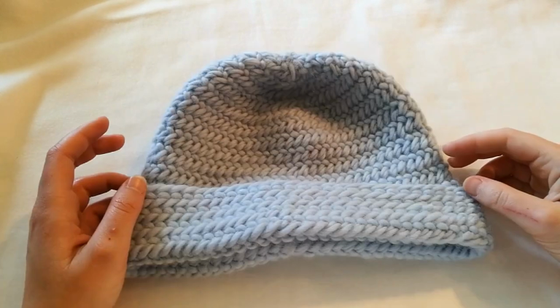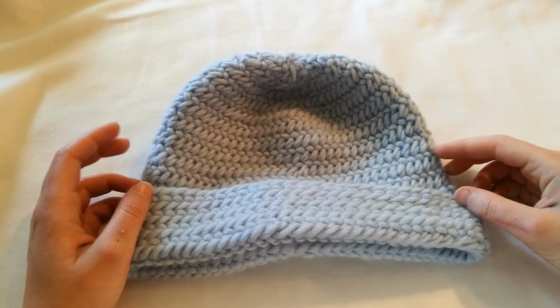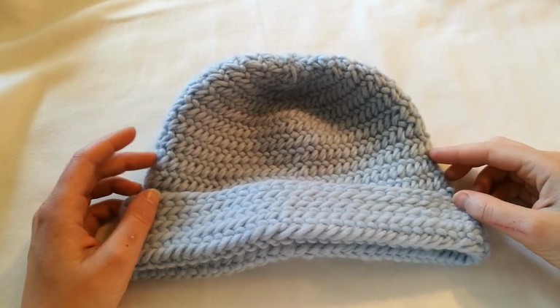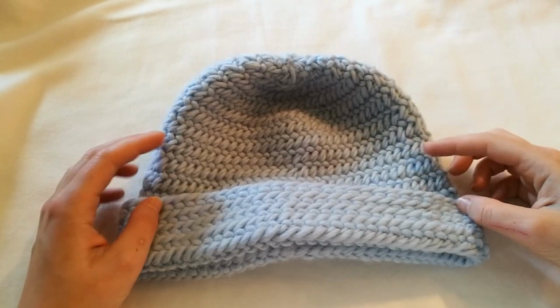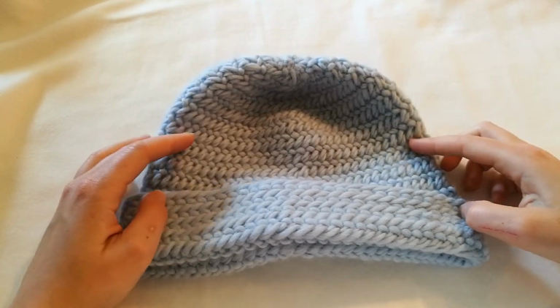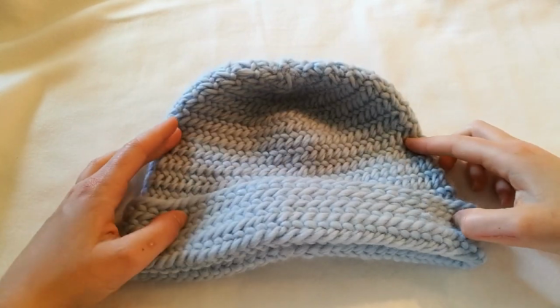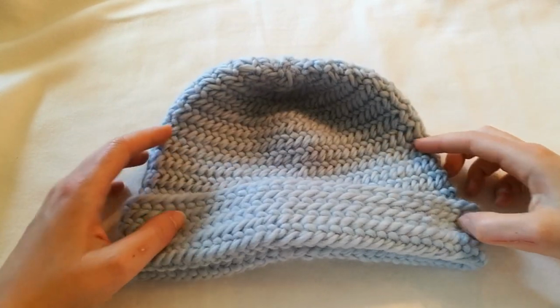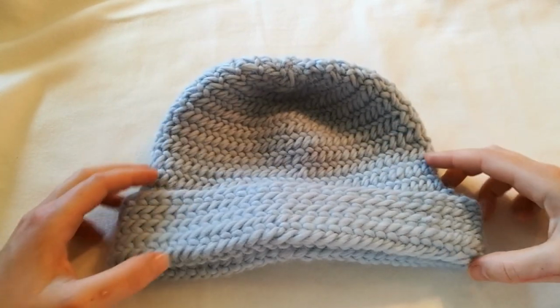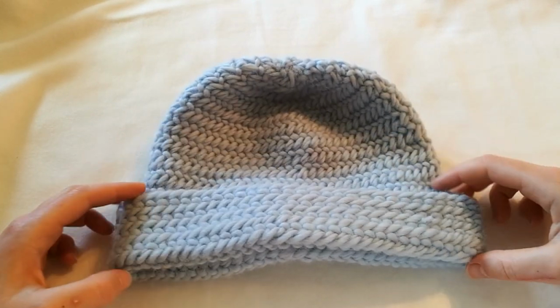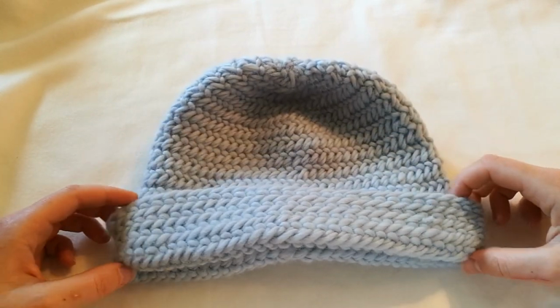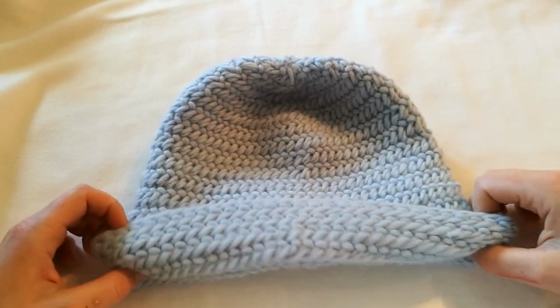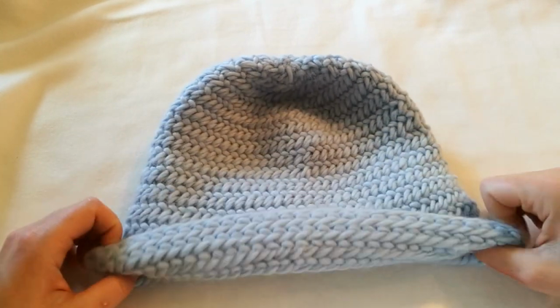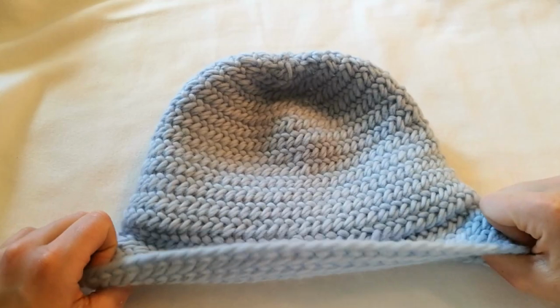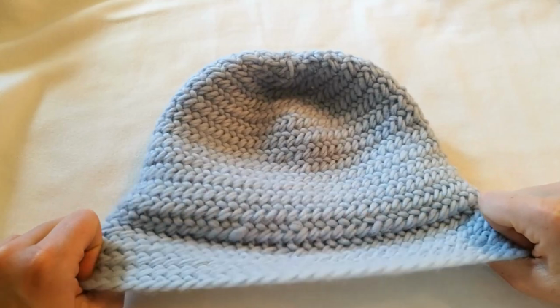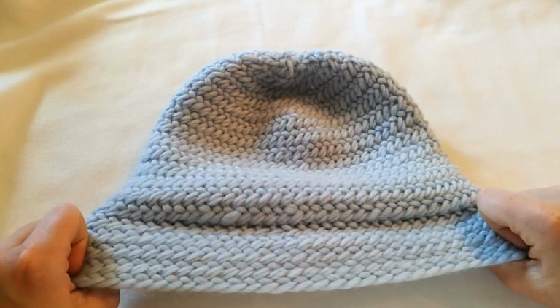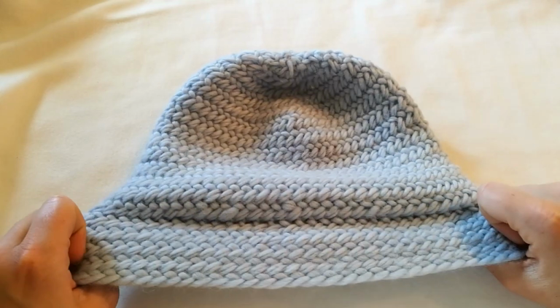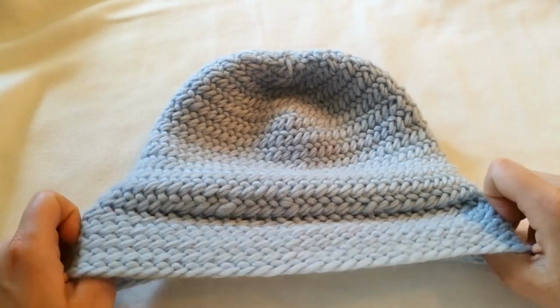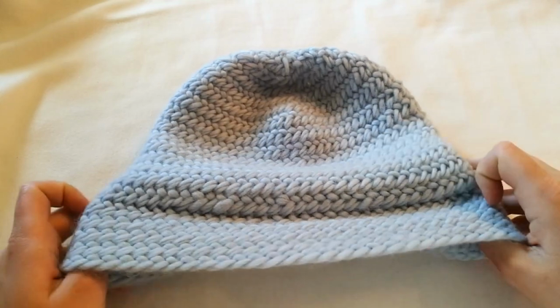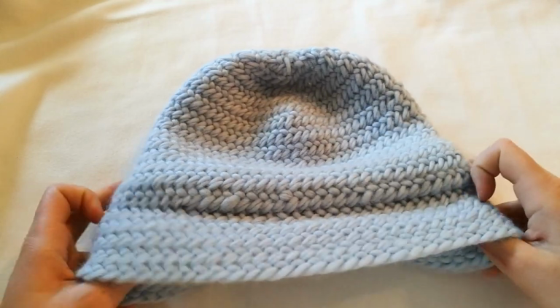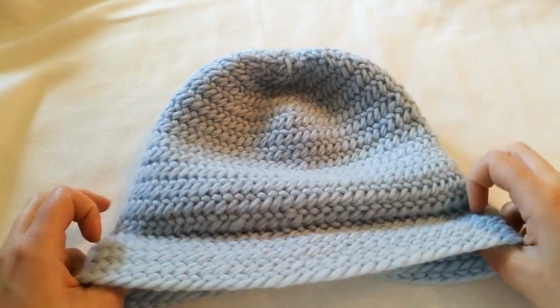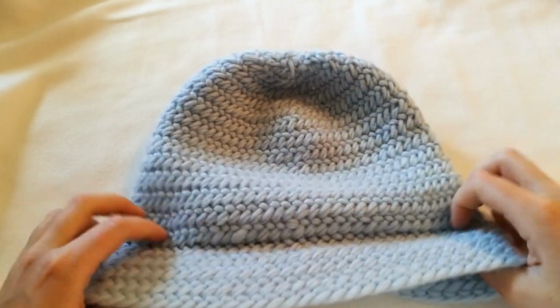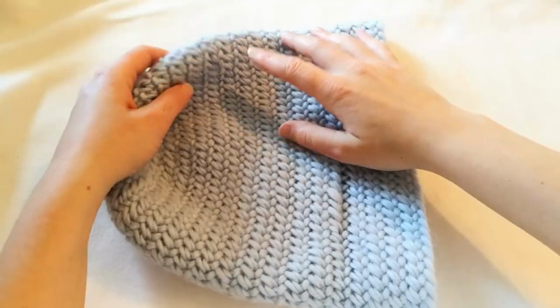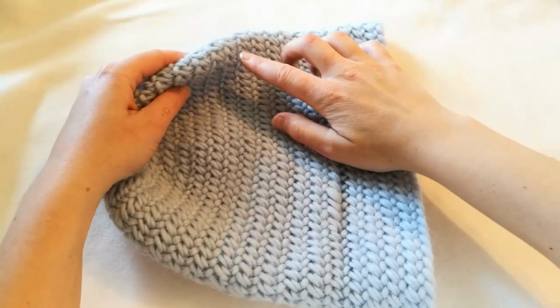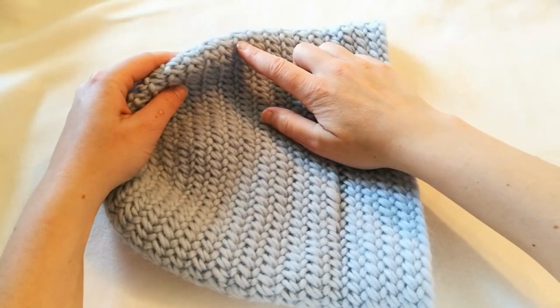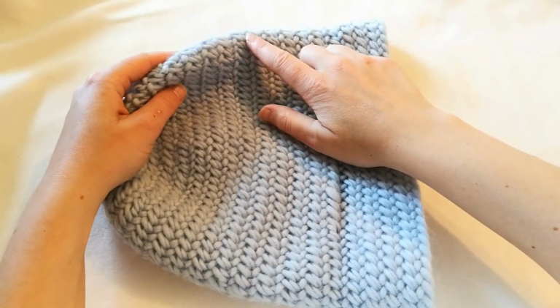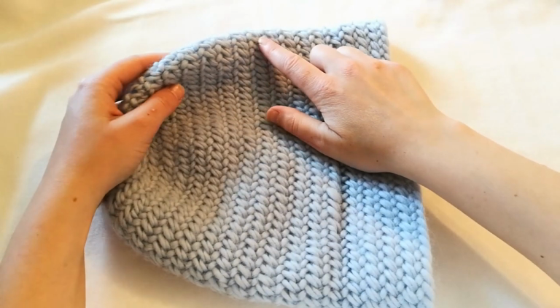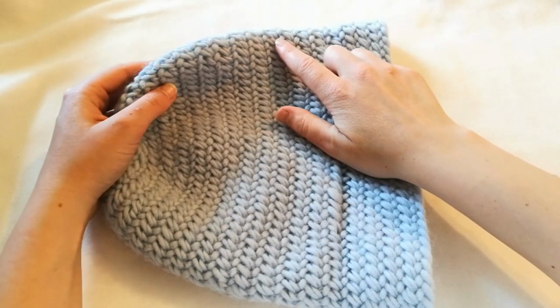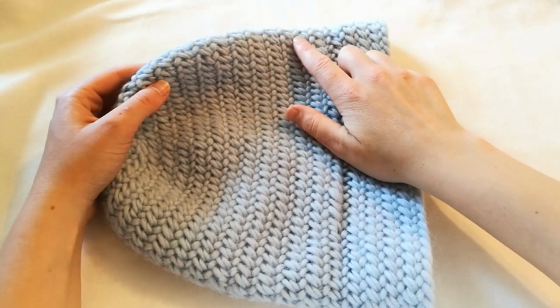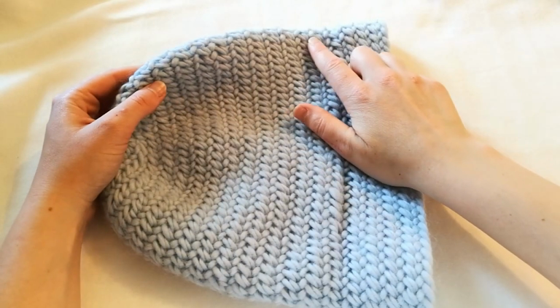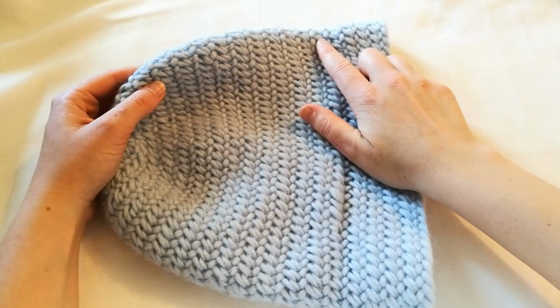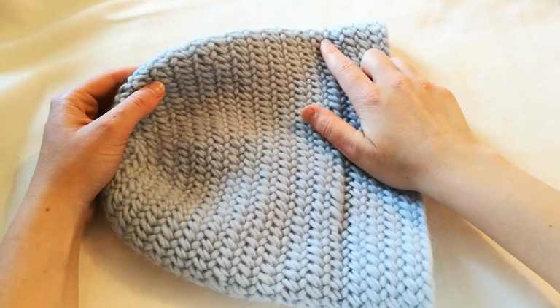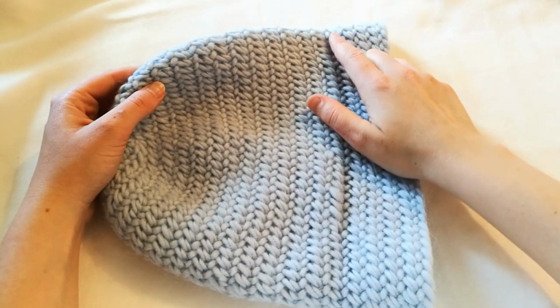For the rest of the hat, until it covers as much as you want of the ear, you should just continue without increasing.